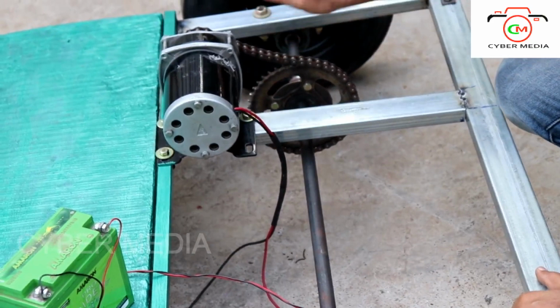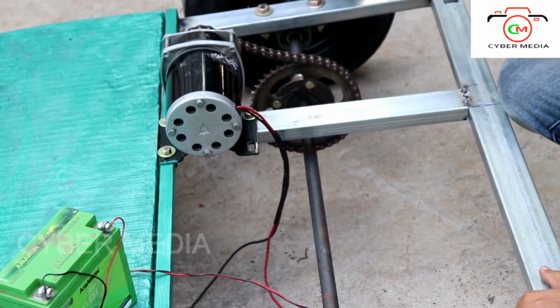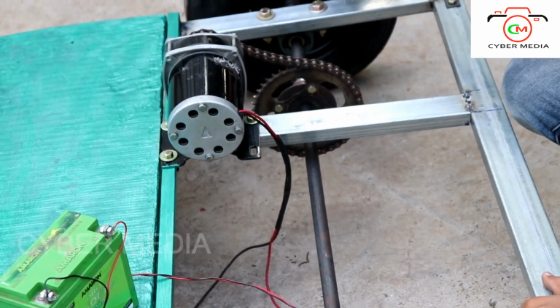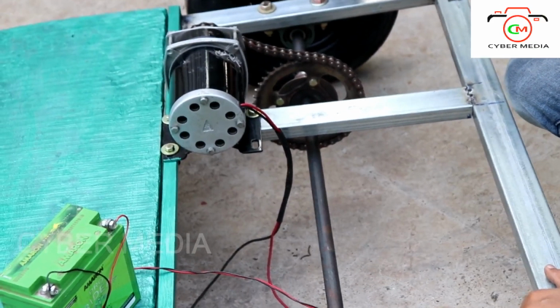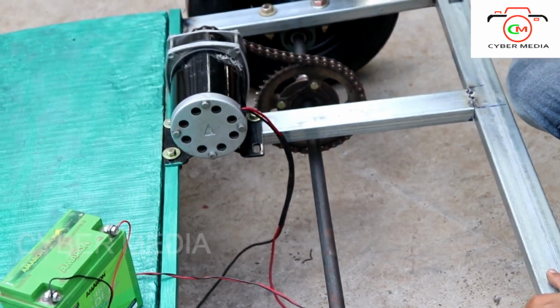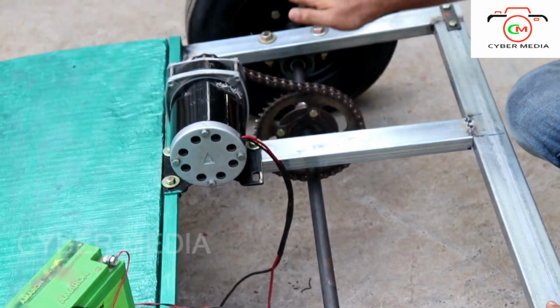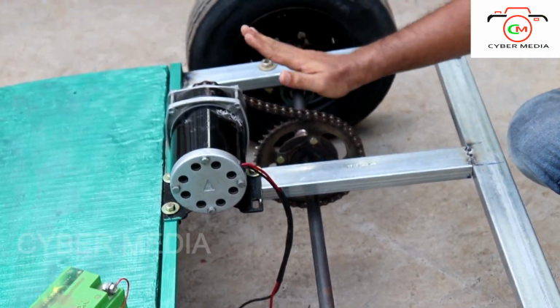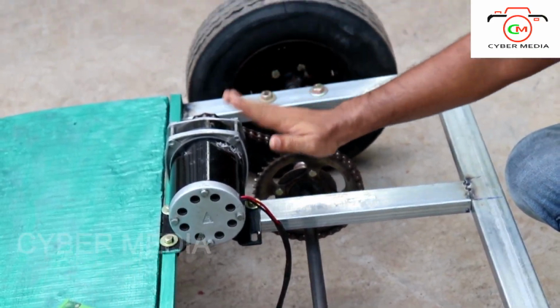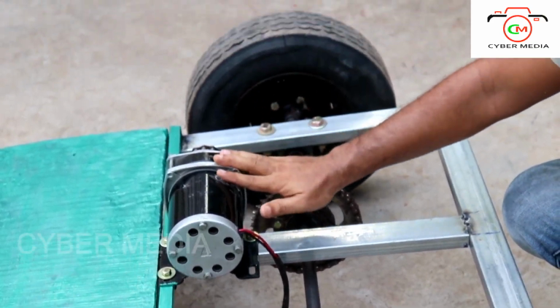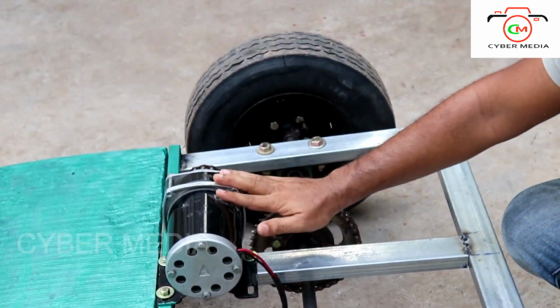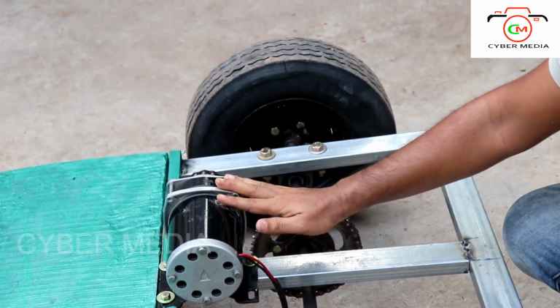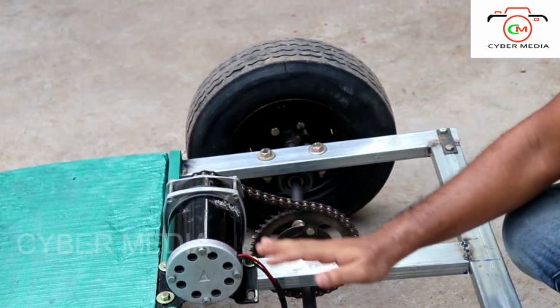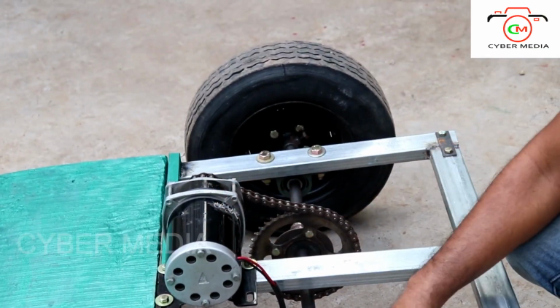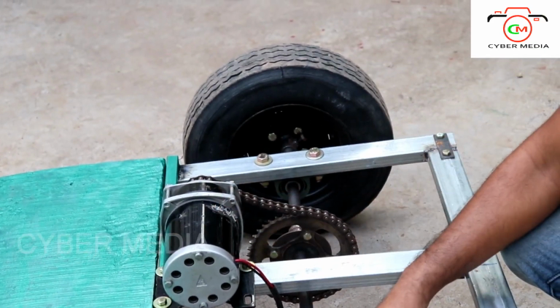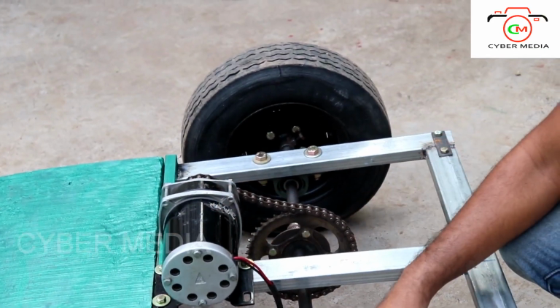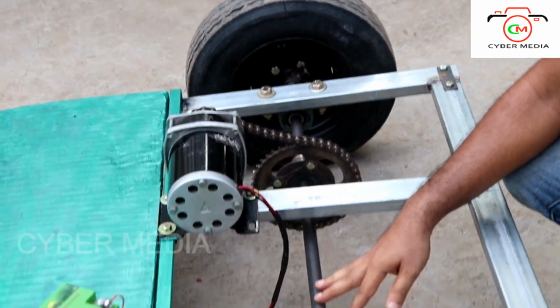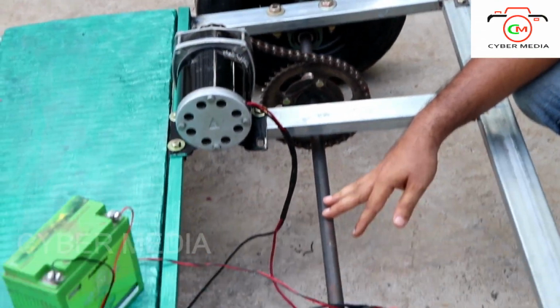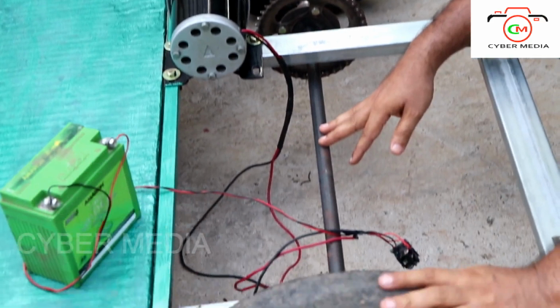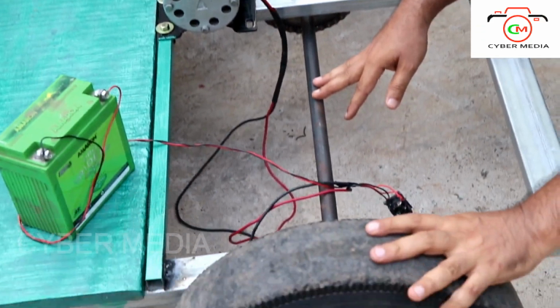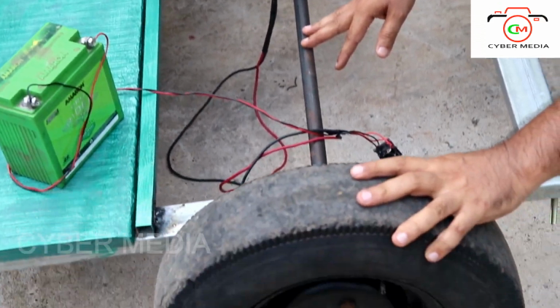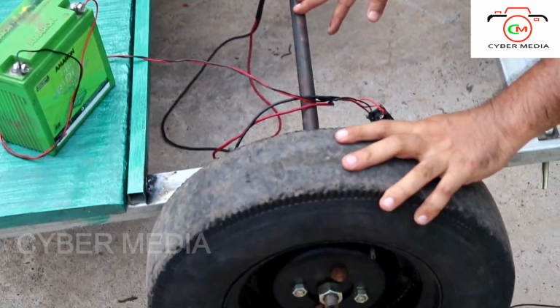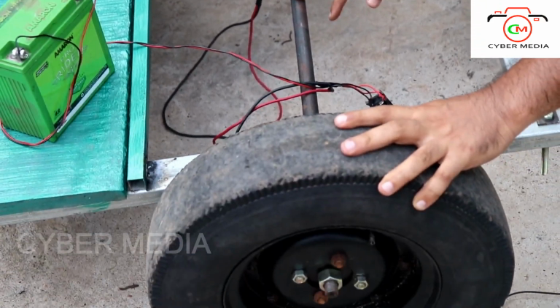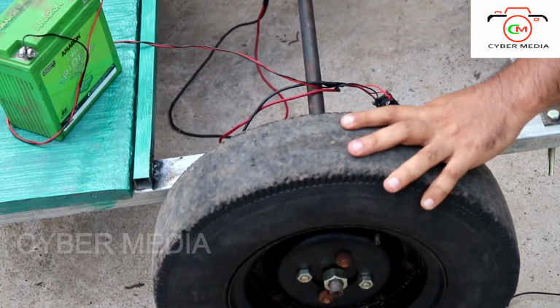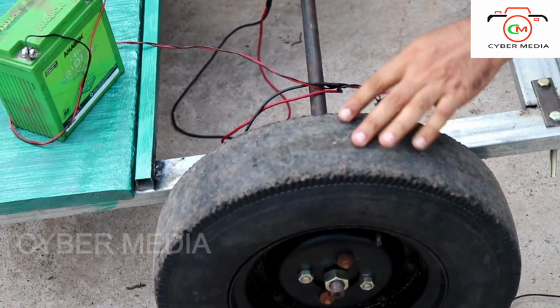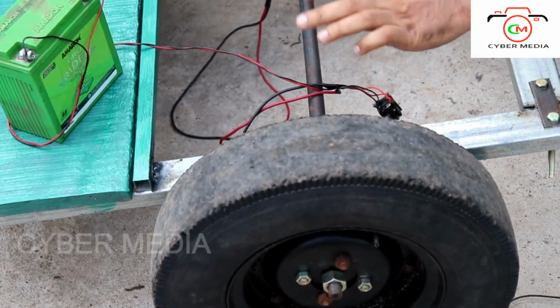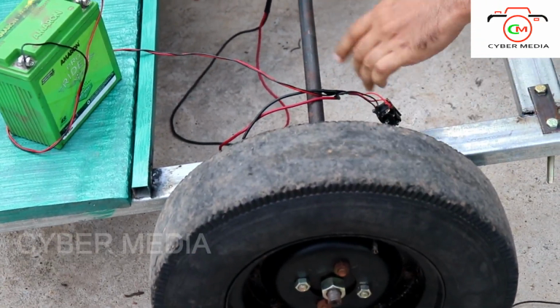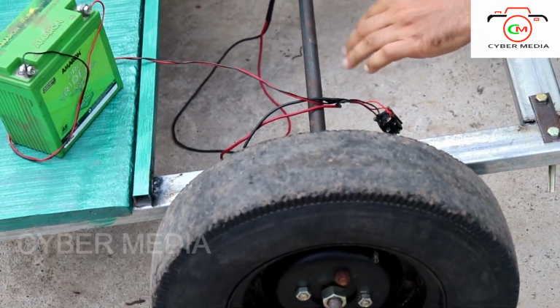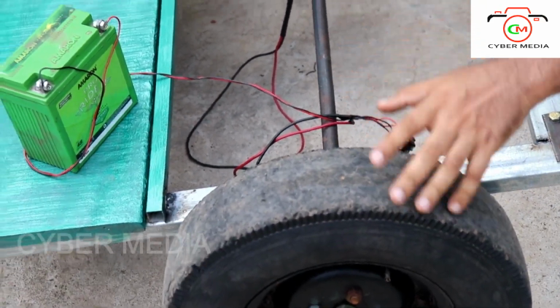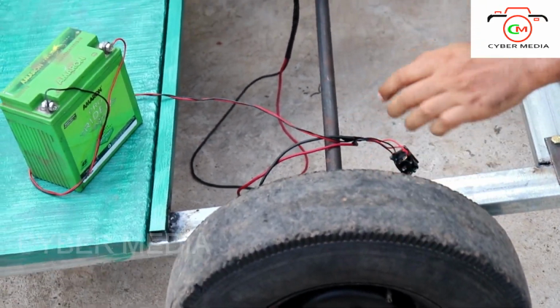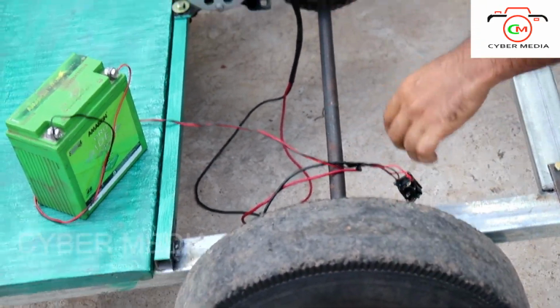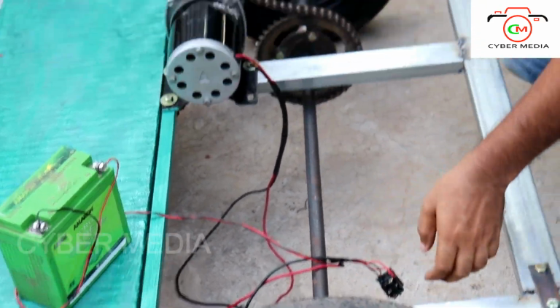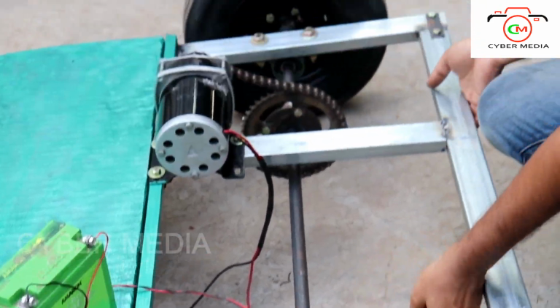The motor is connected to this wheel, so it's a loose socket, and it's a free head.